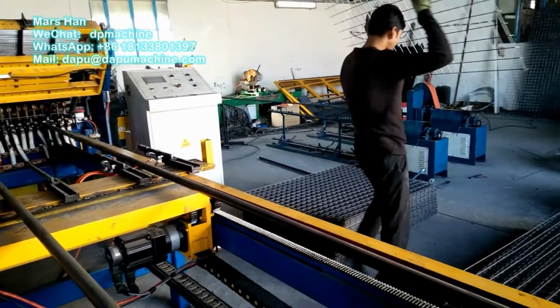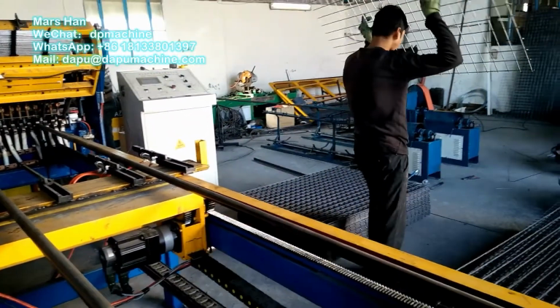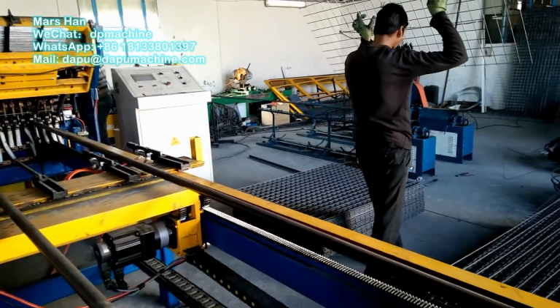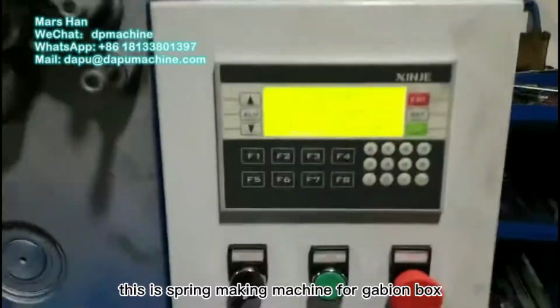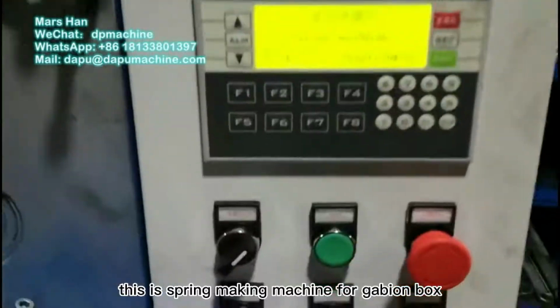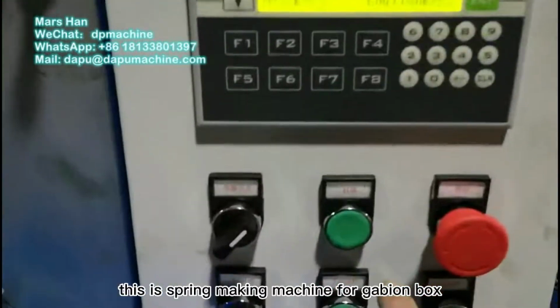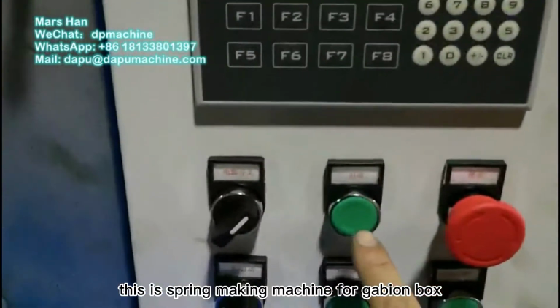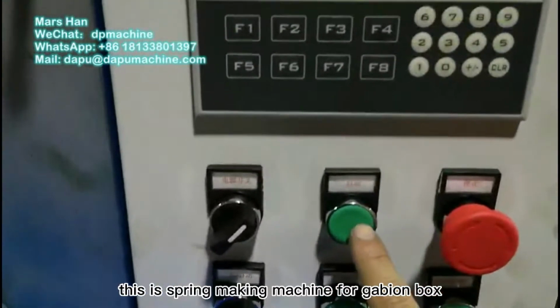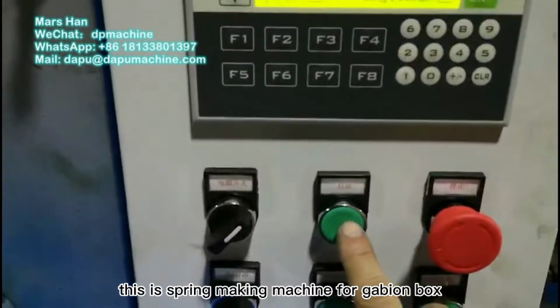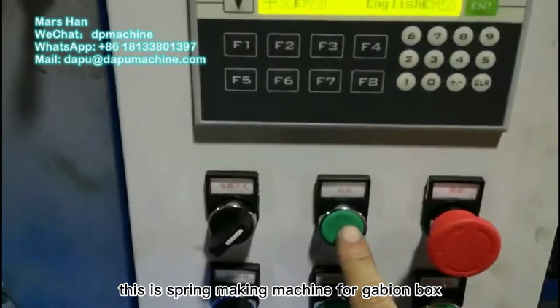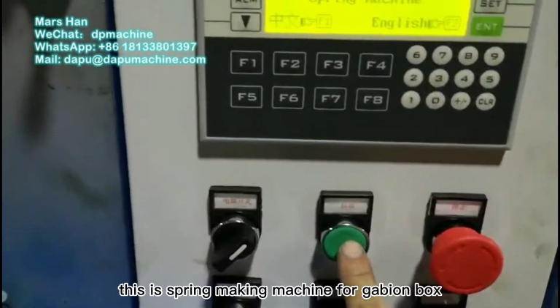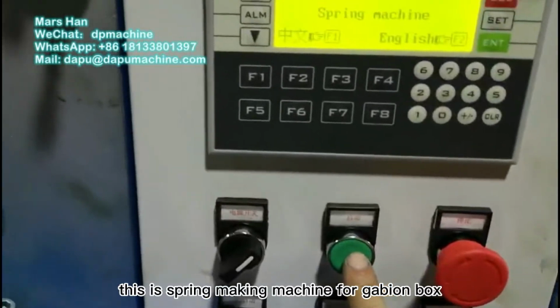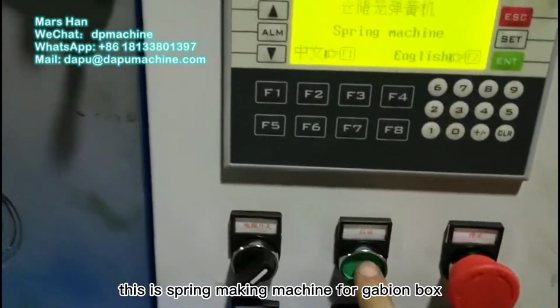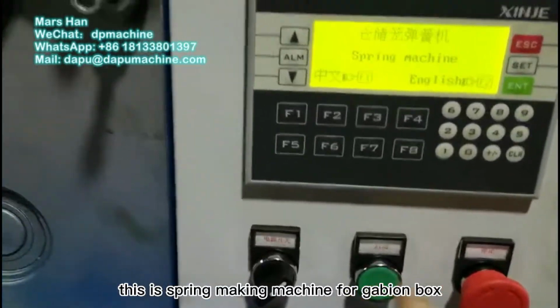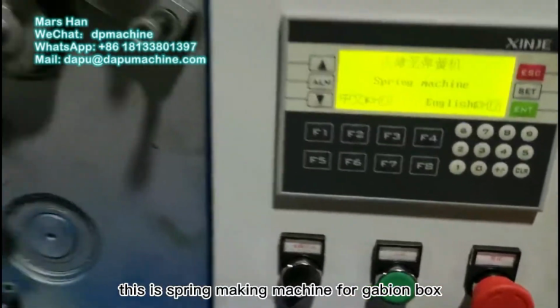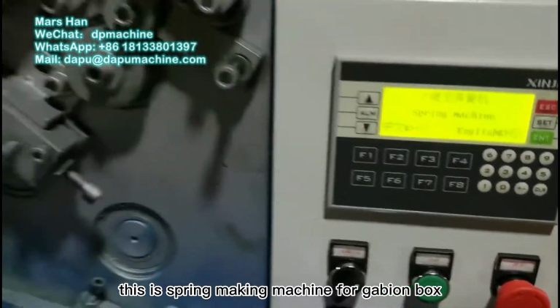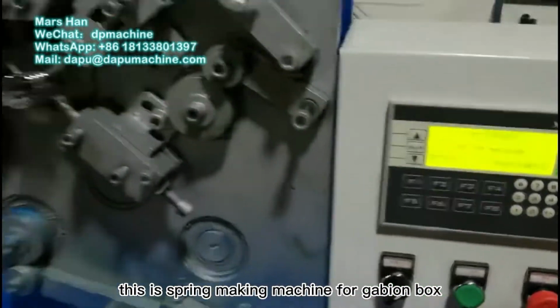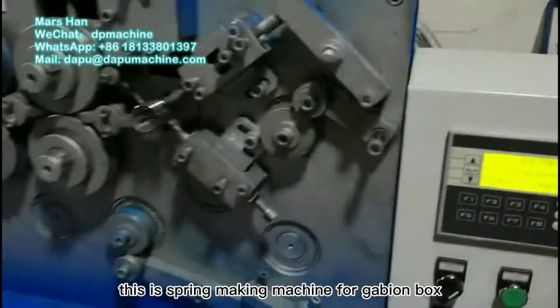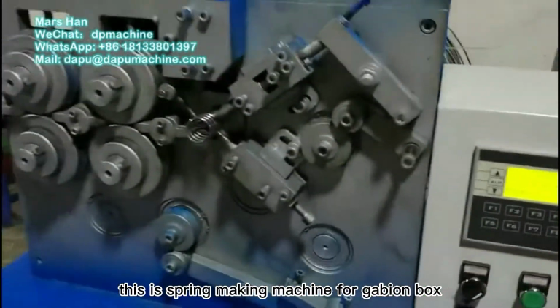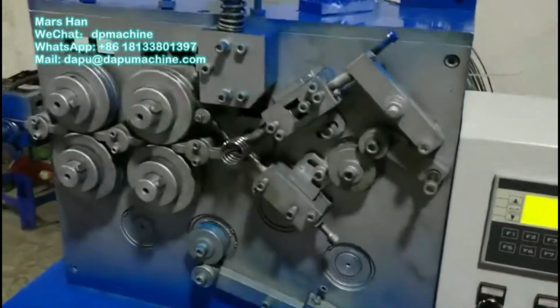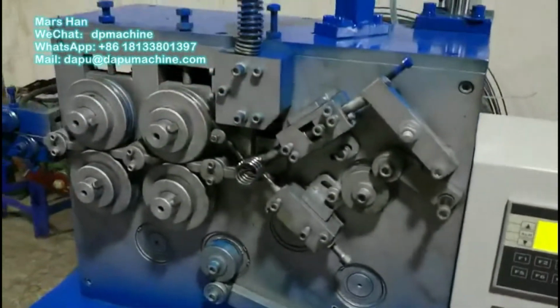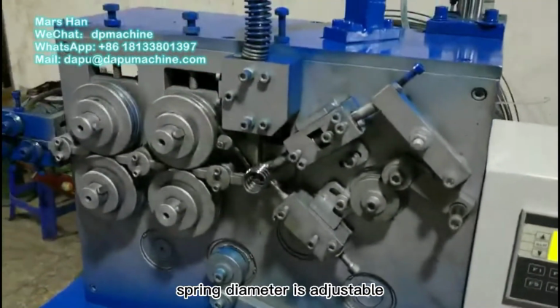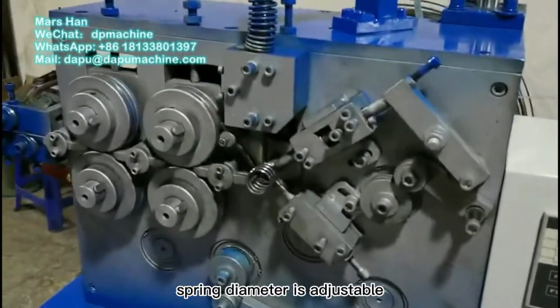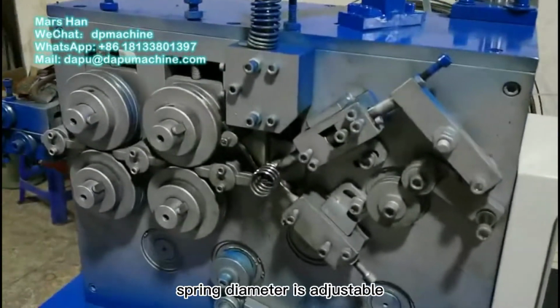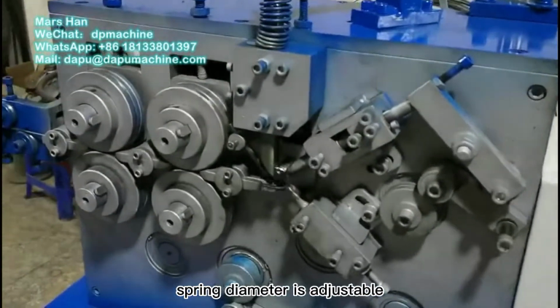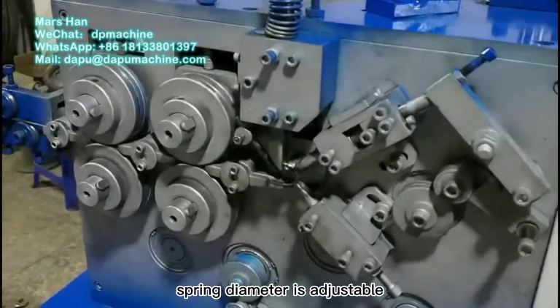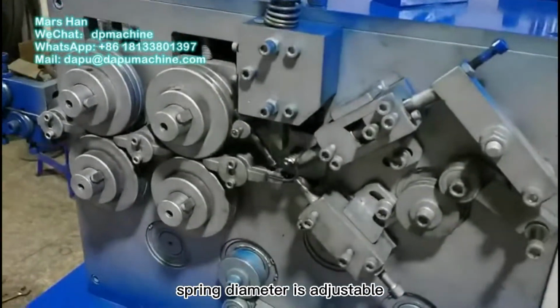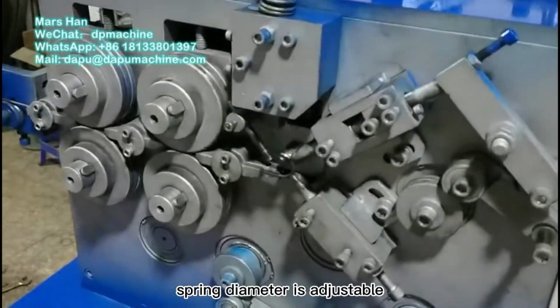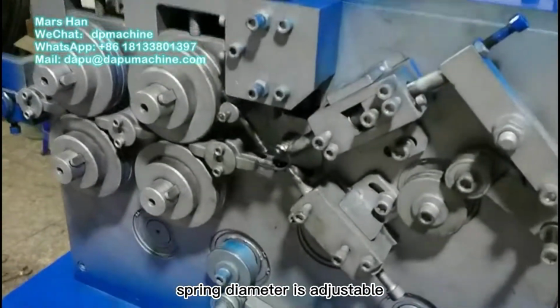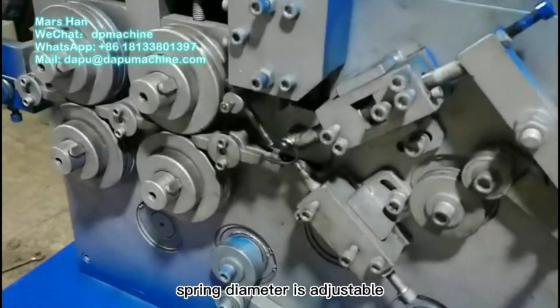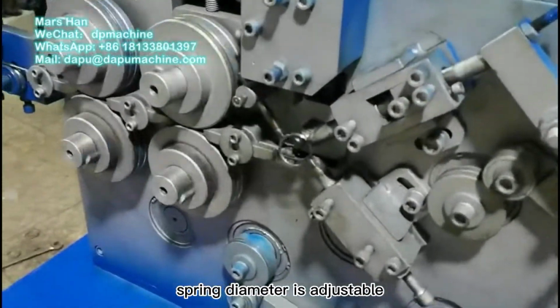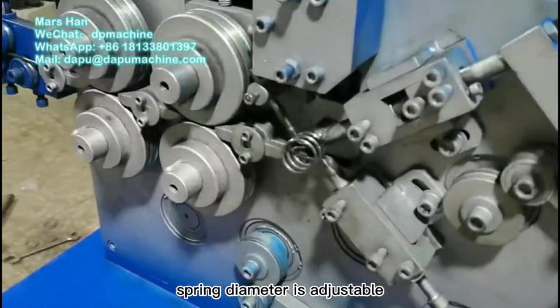This is the spring-making machine for the gabion box. The spring diameter is adjustable.